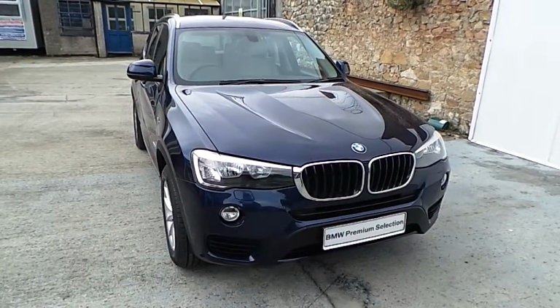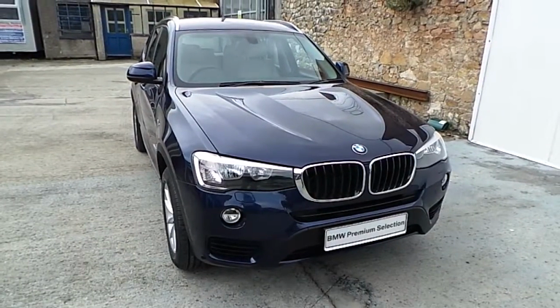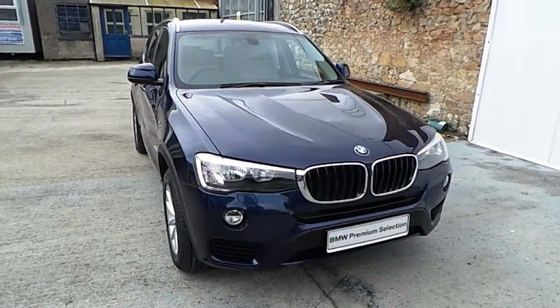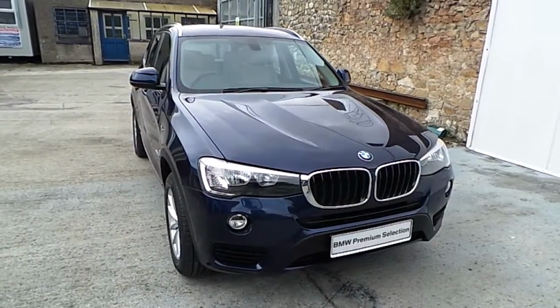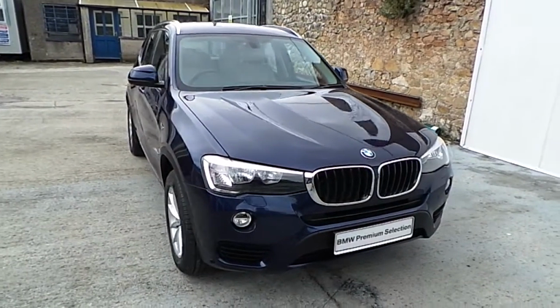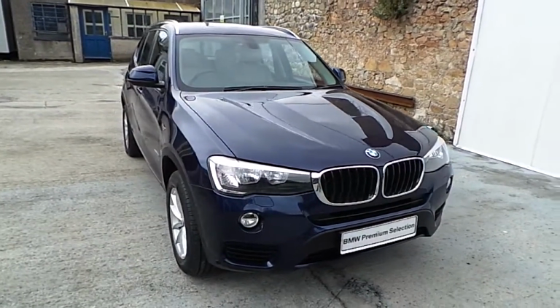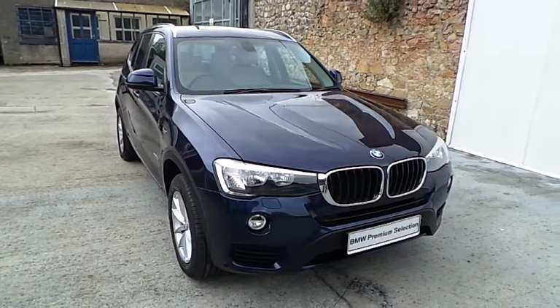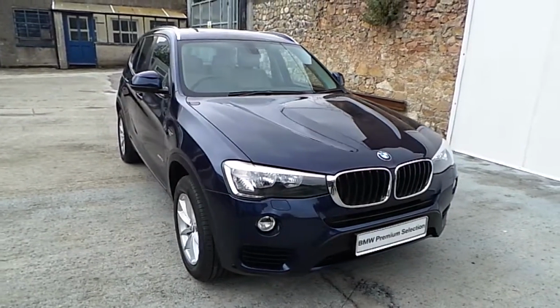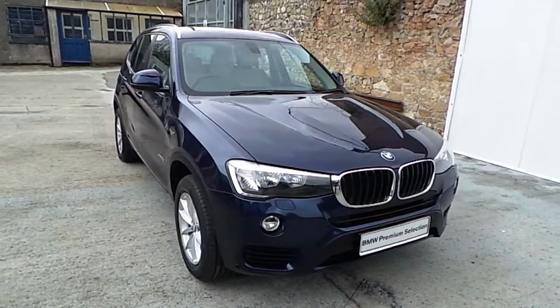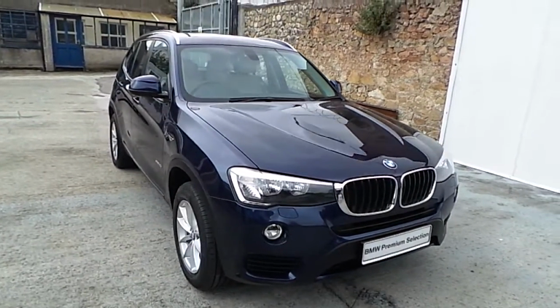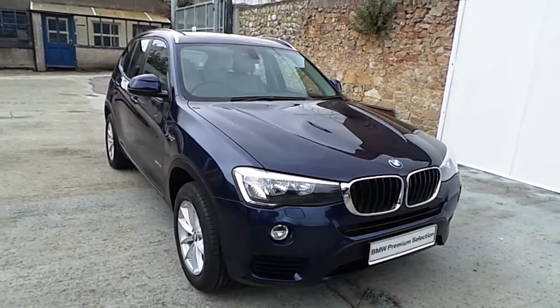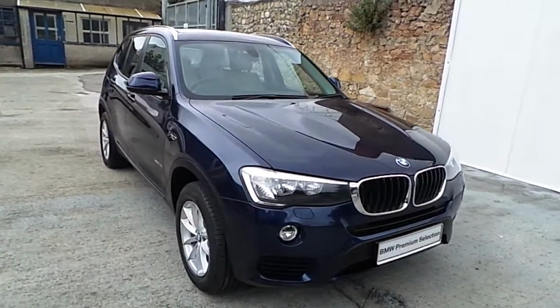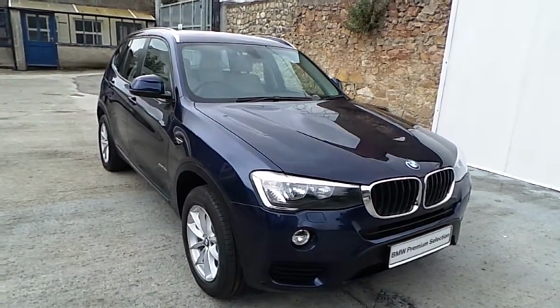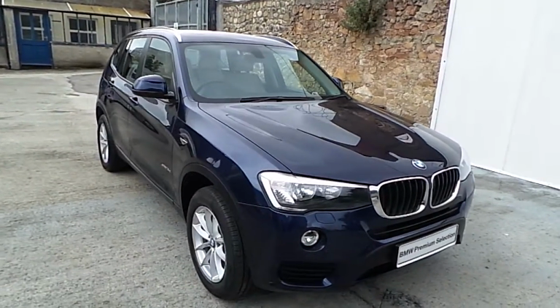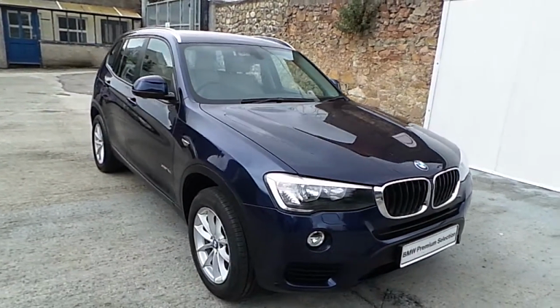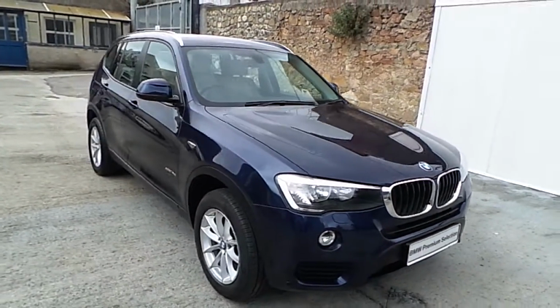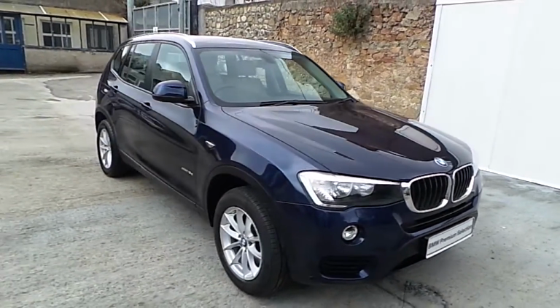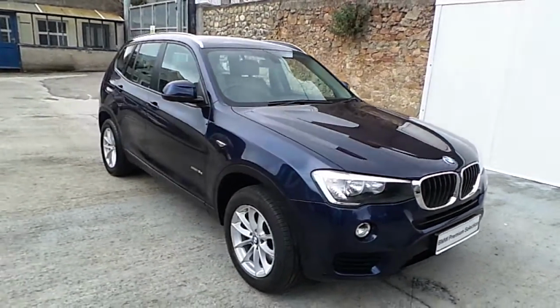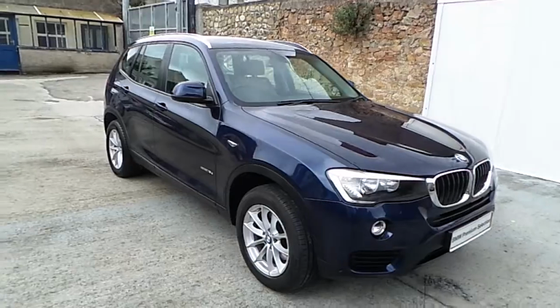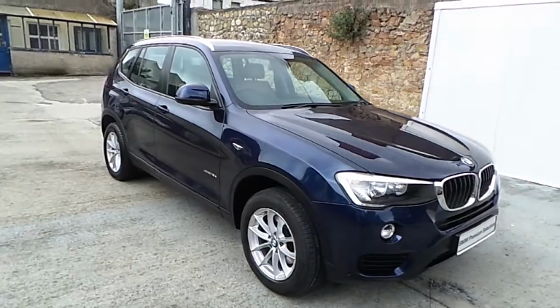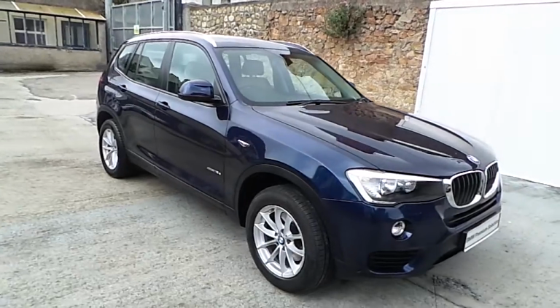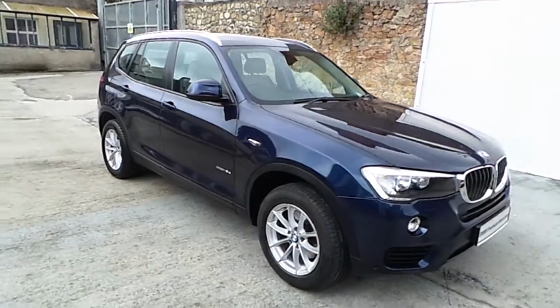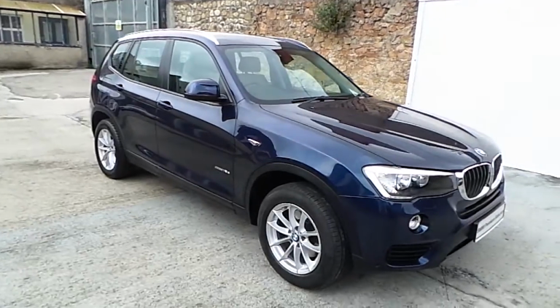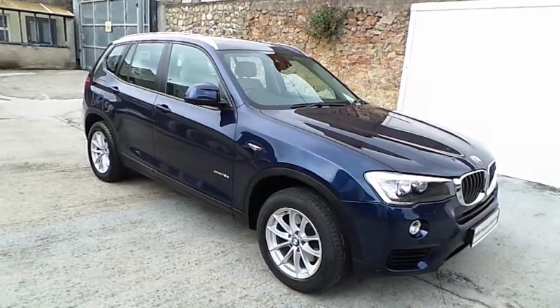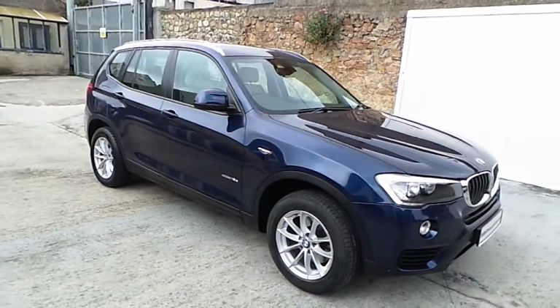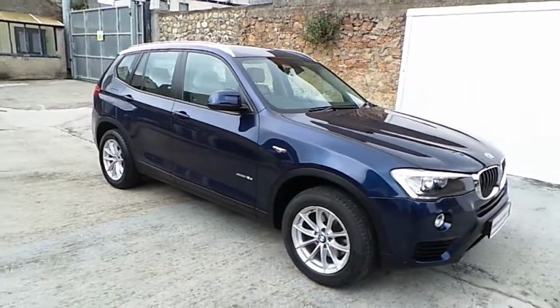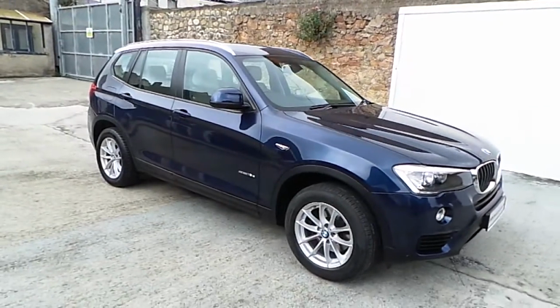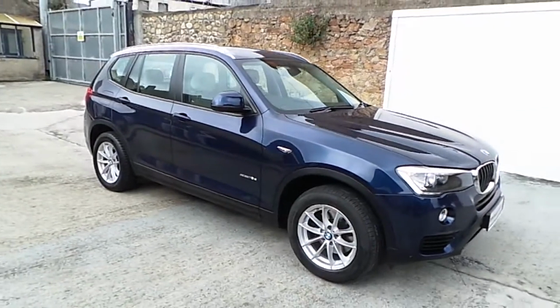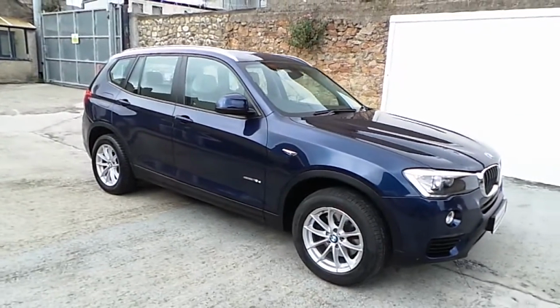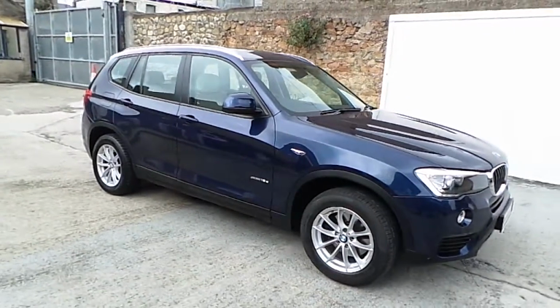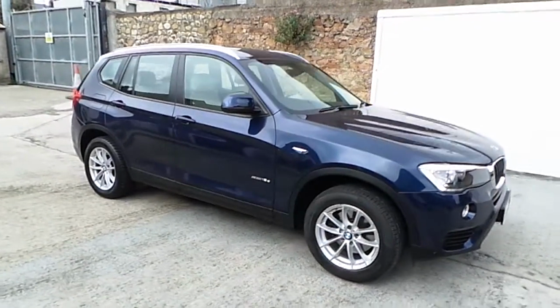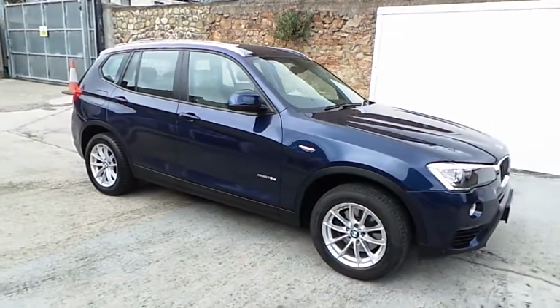Hello. Frankin BMW Blackrock is delighted to present this 2015 BMW X3 S-Drive 1A DSC Automatic.